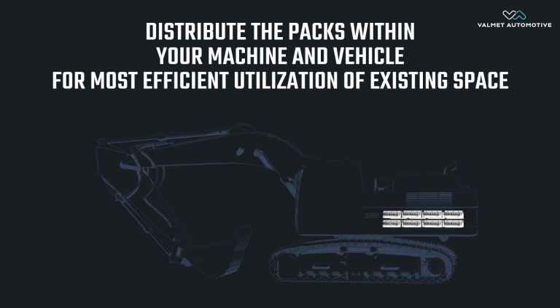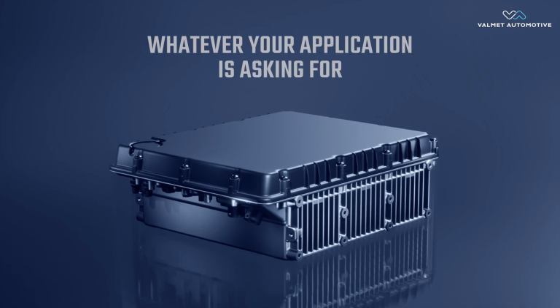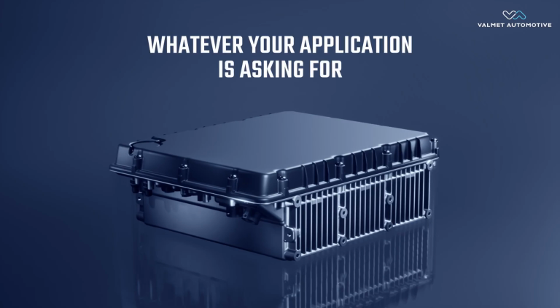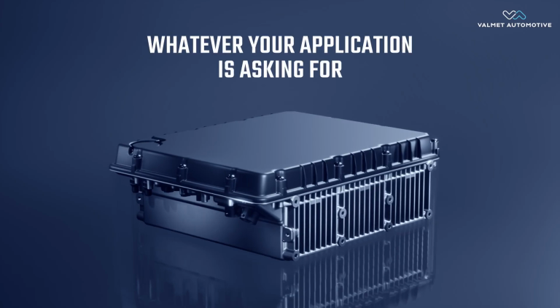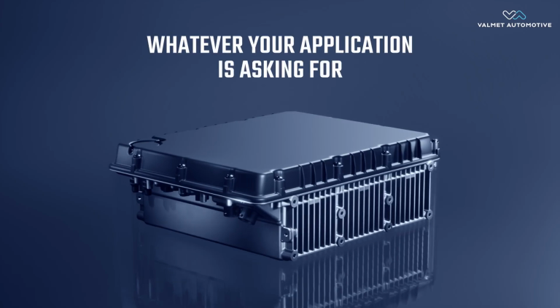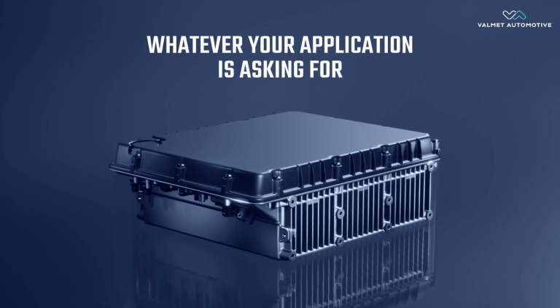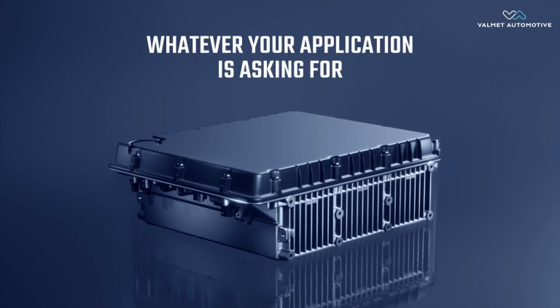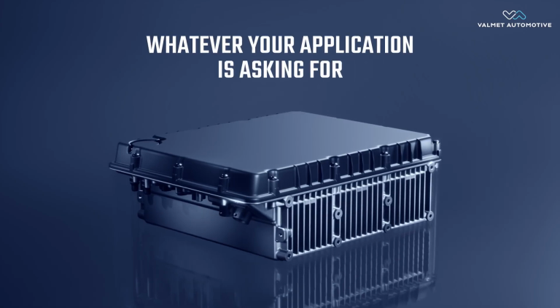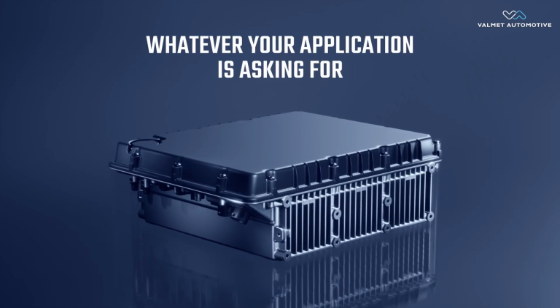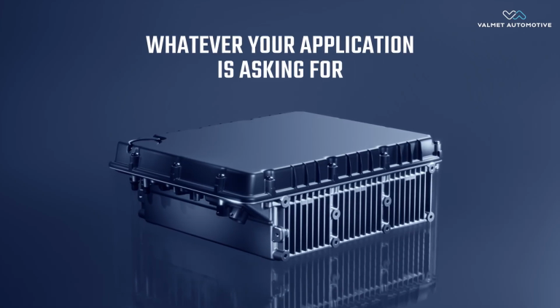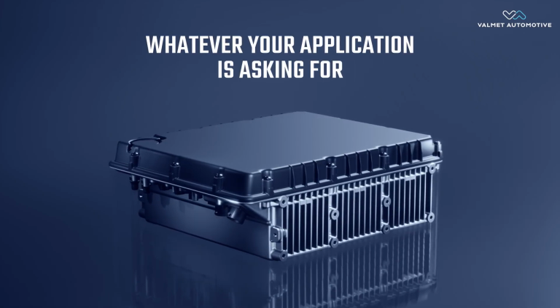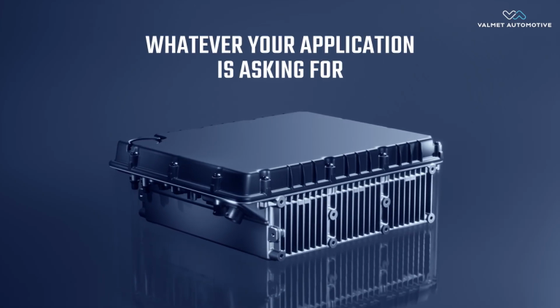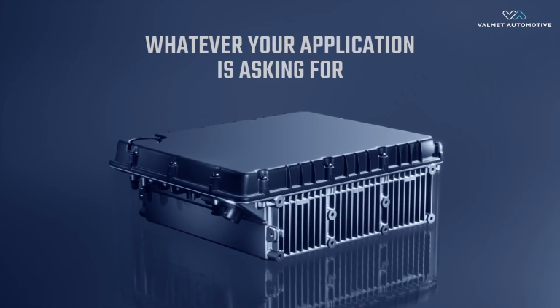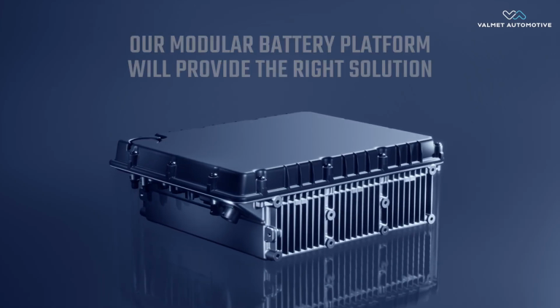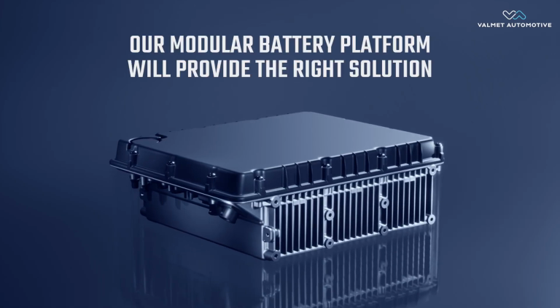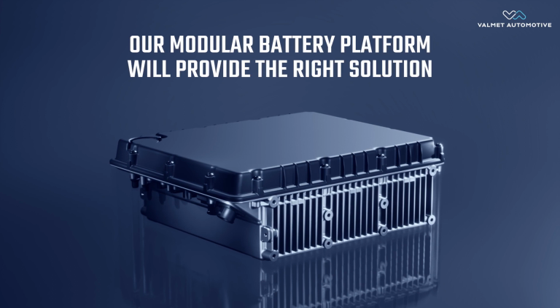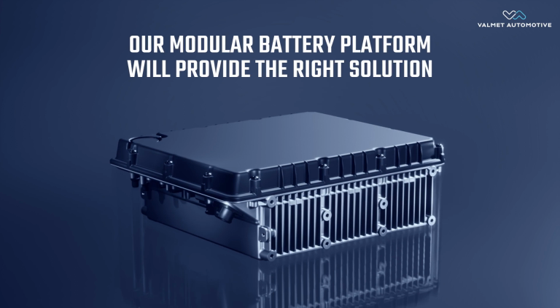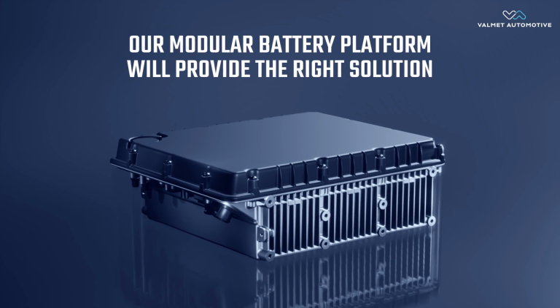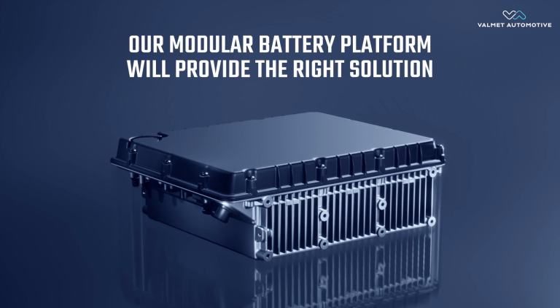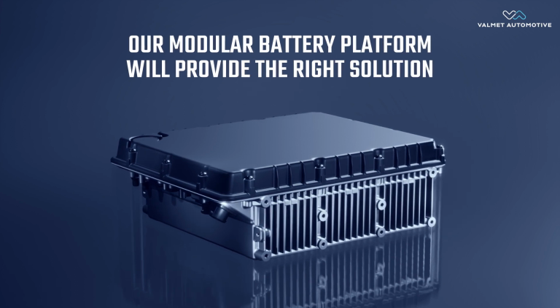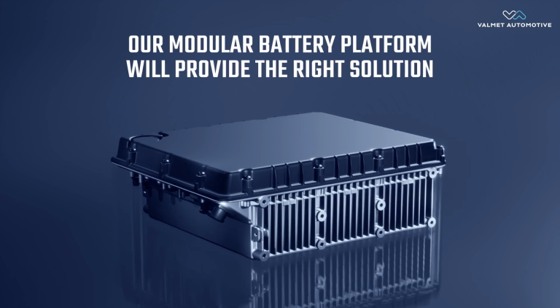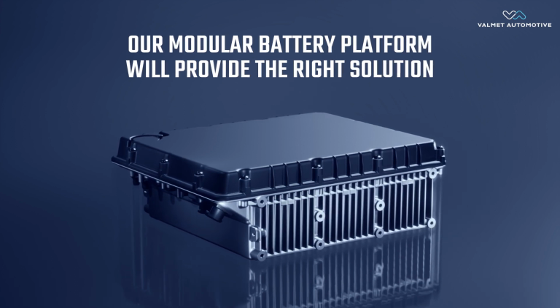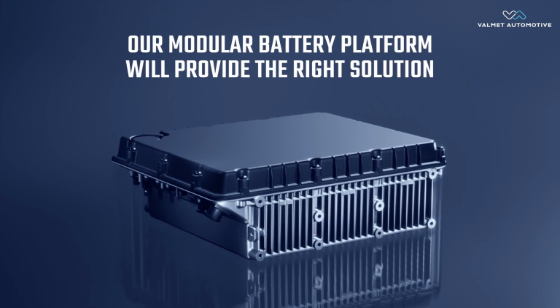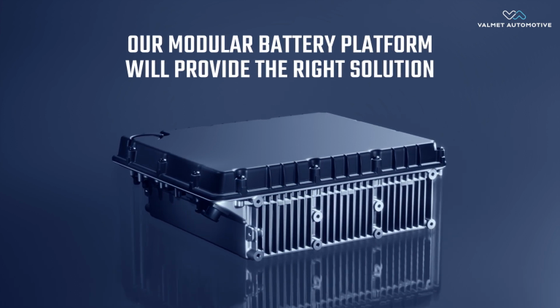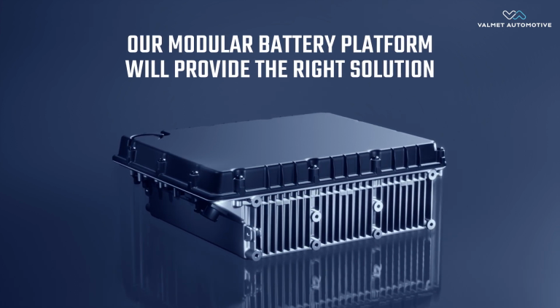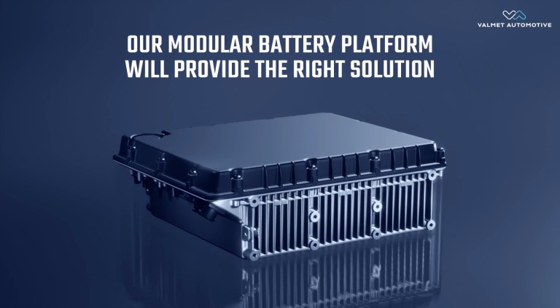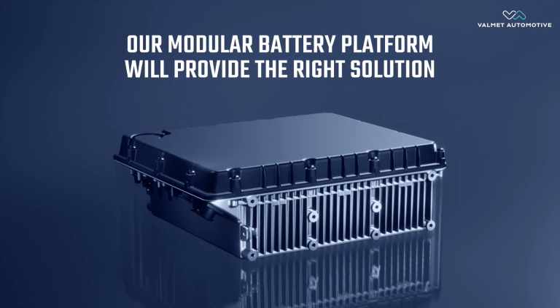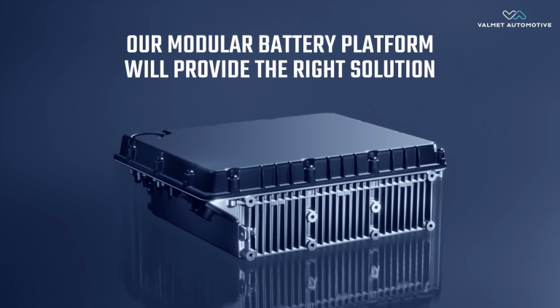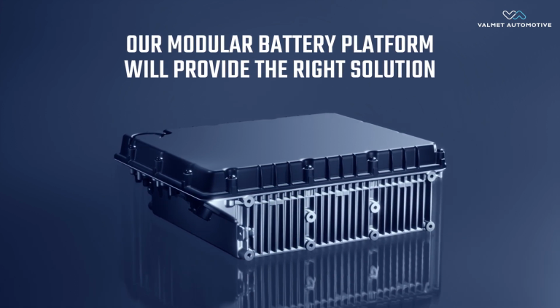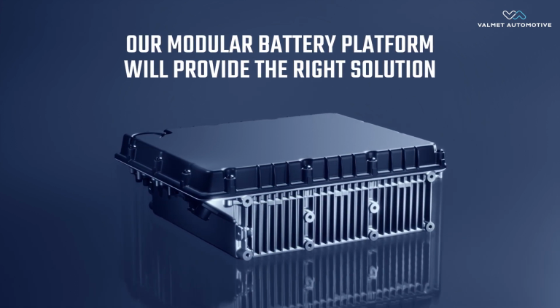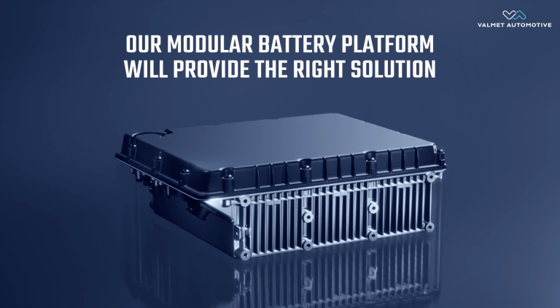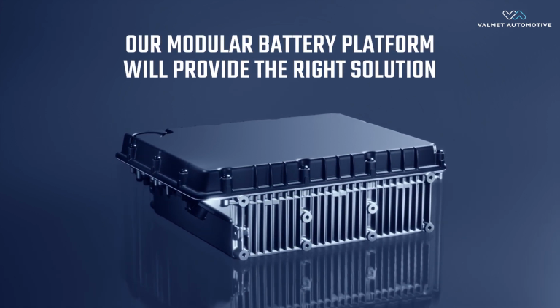Whatever your application is asking for, our Modular Battery Platform will provide the right solution.